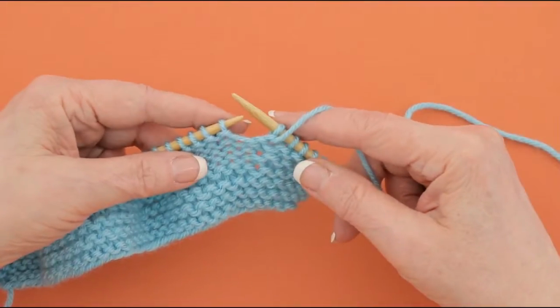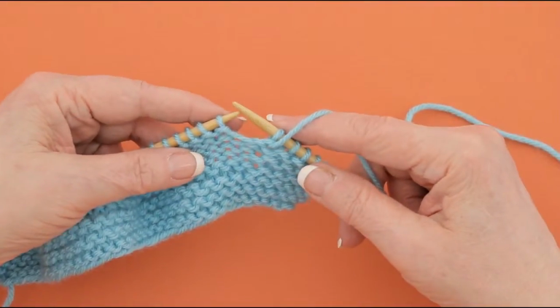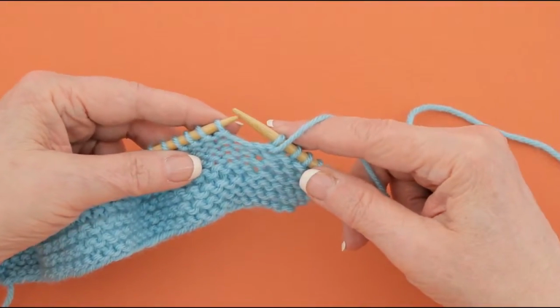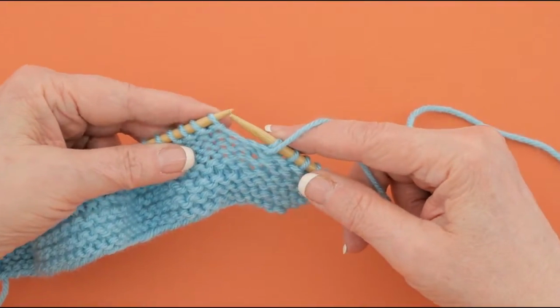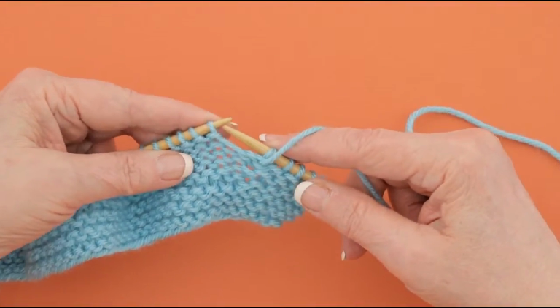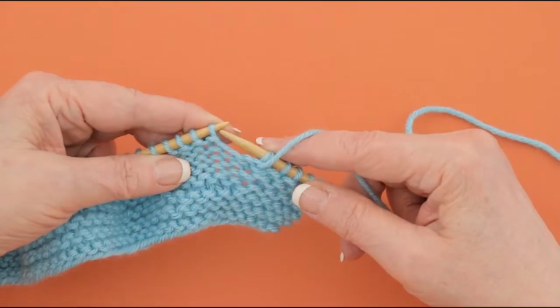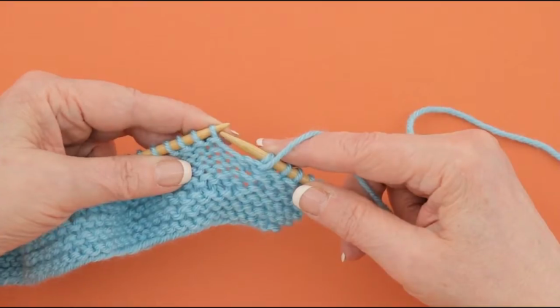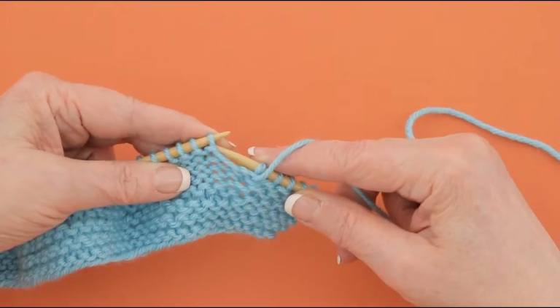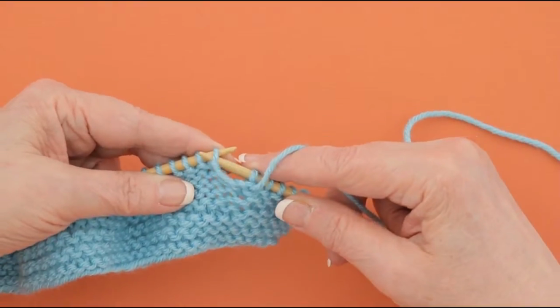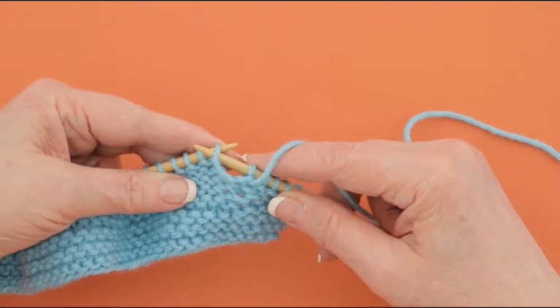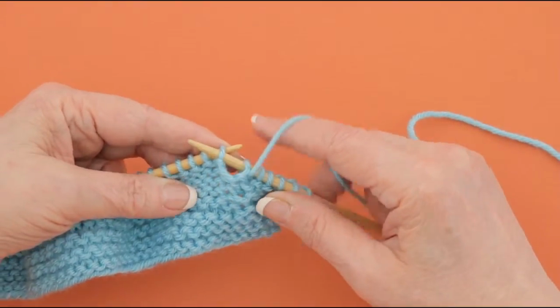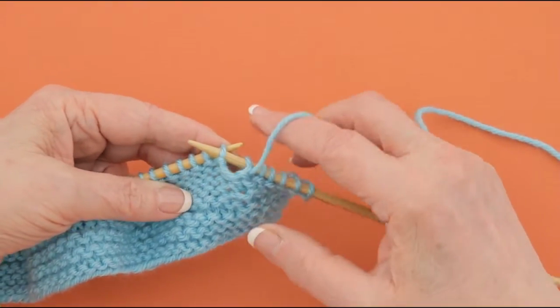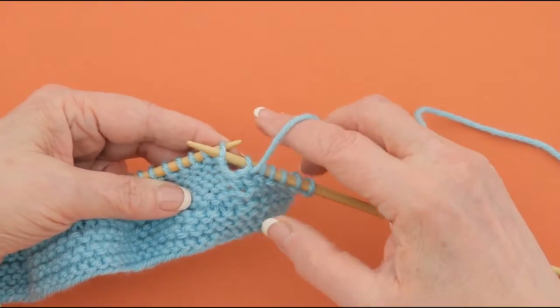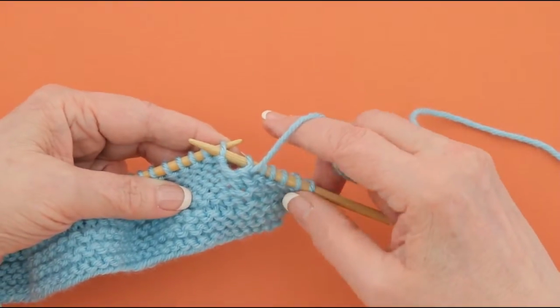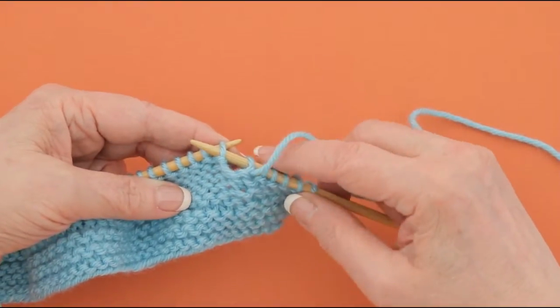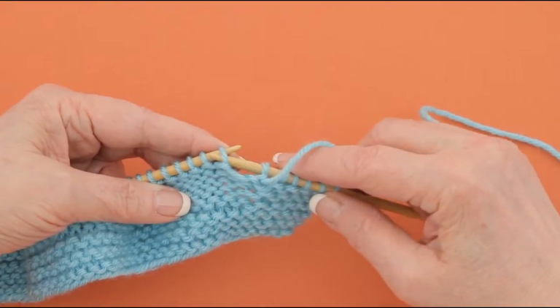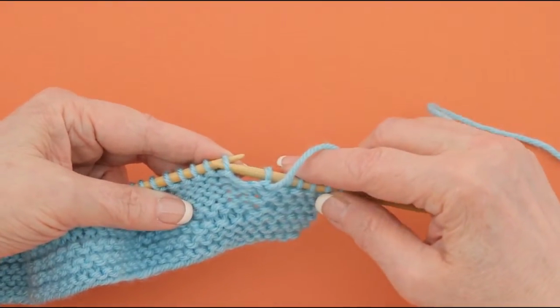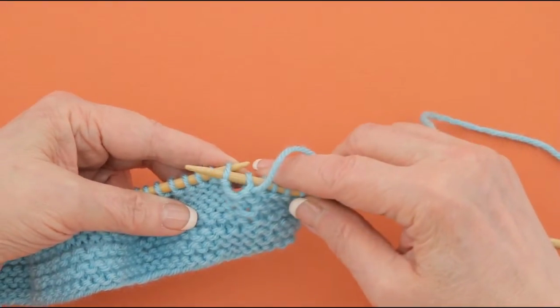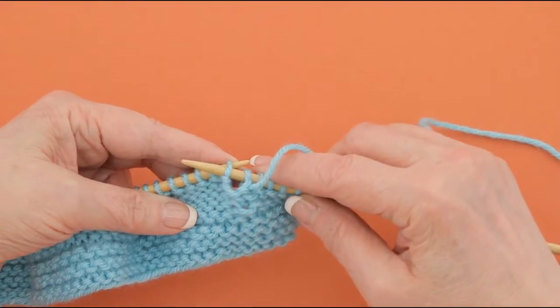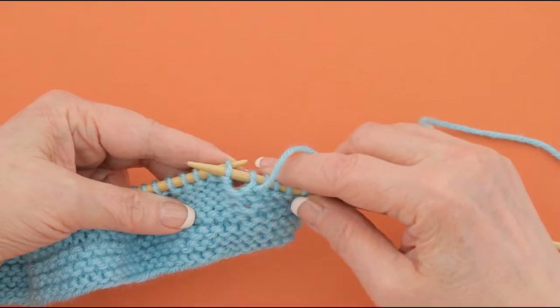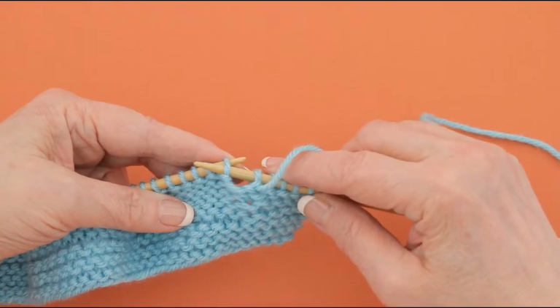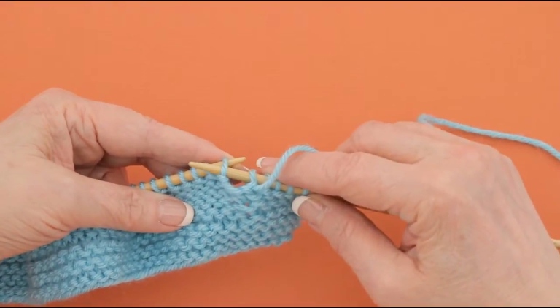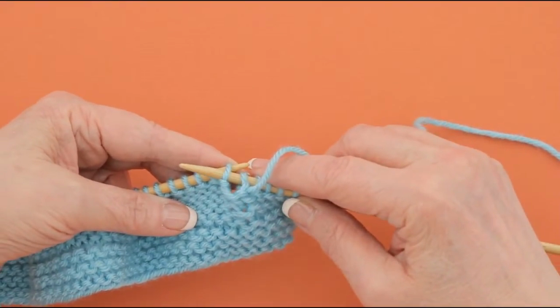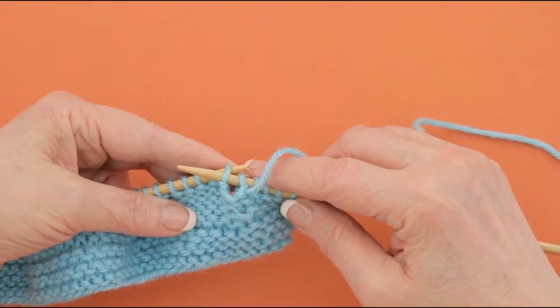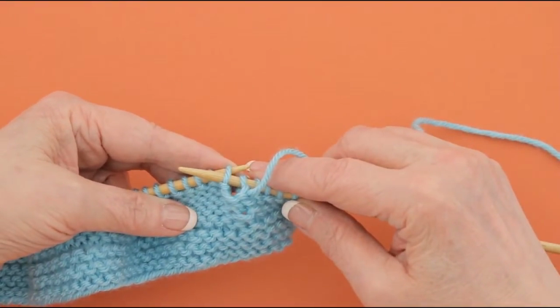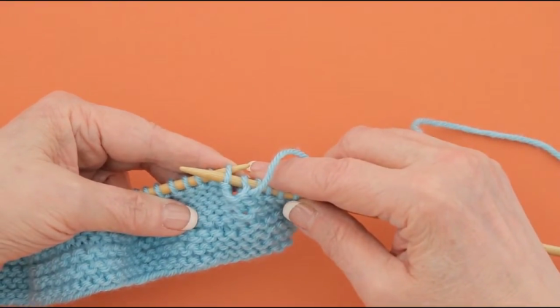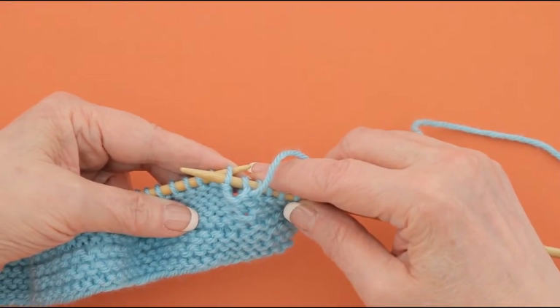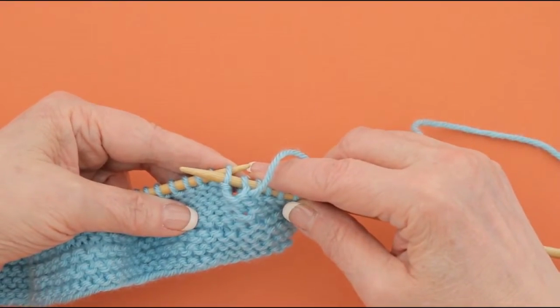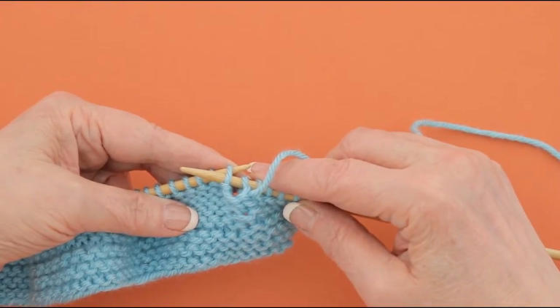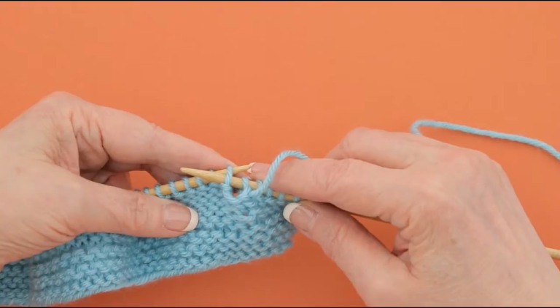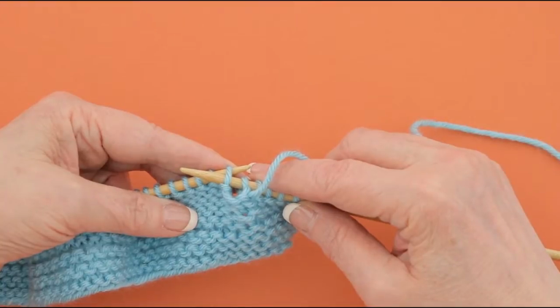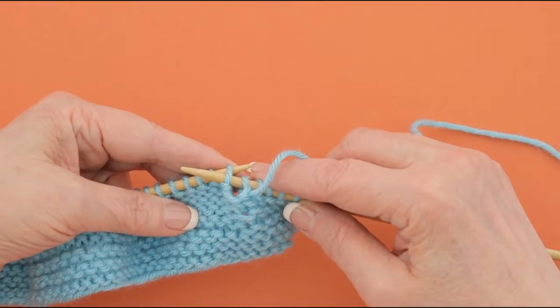When you work a normal purl, you have the yarn in the front and you put your needle into the front of the stitch like this.